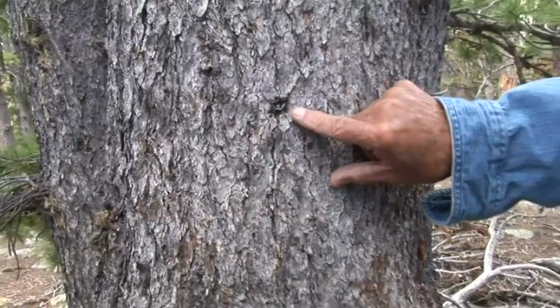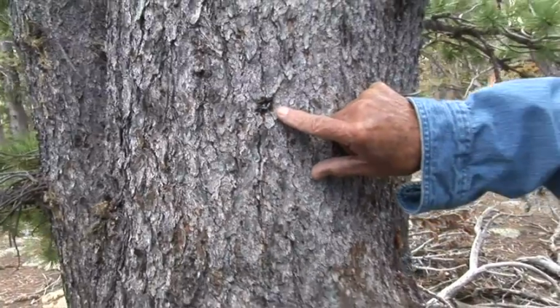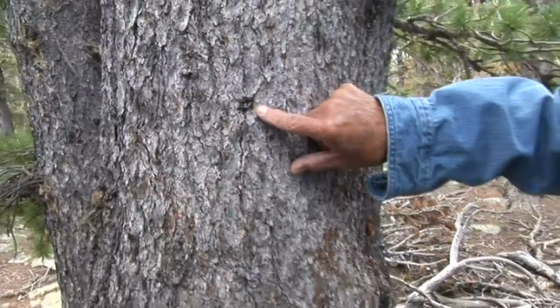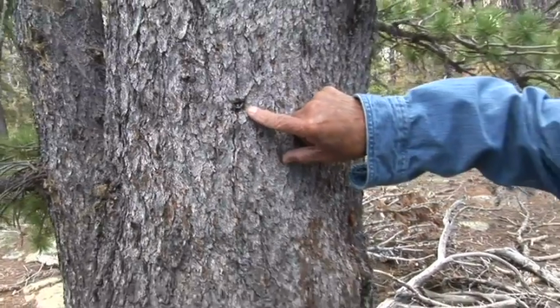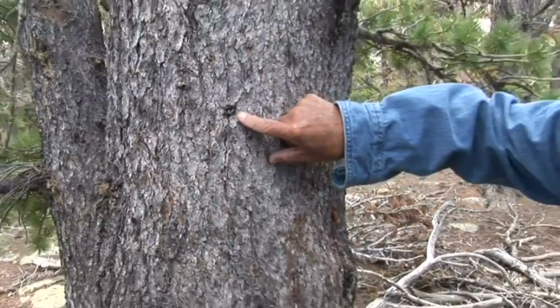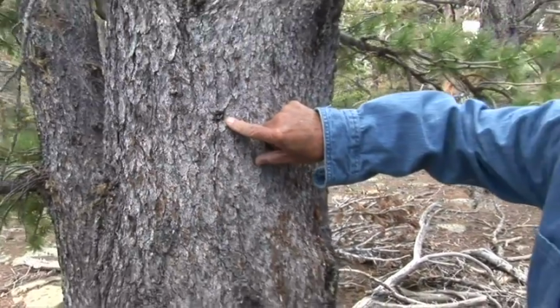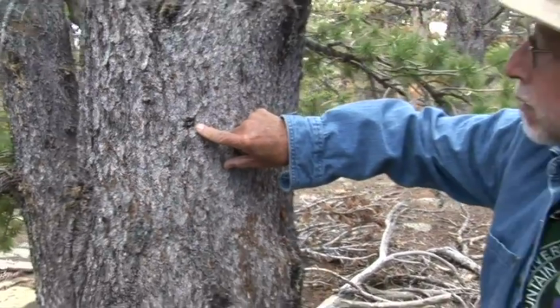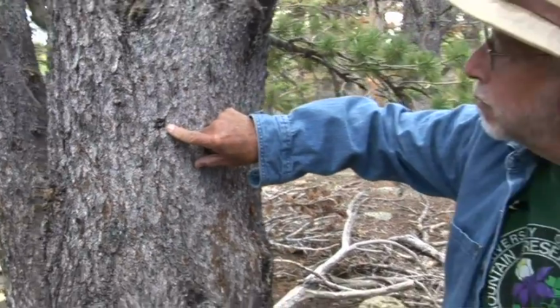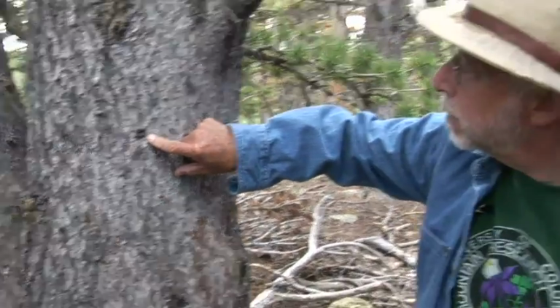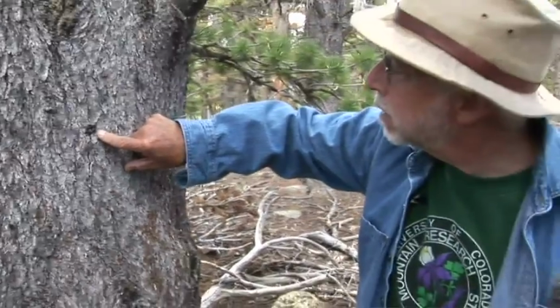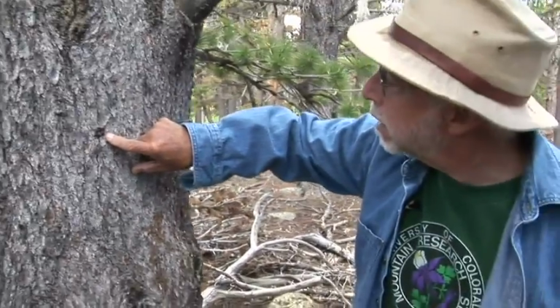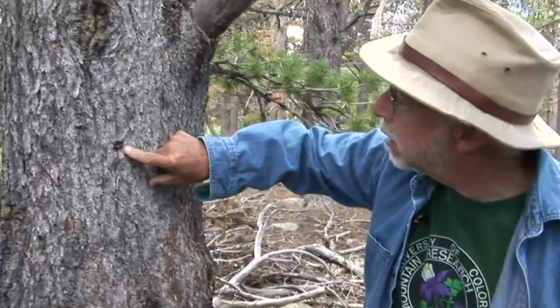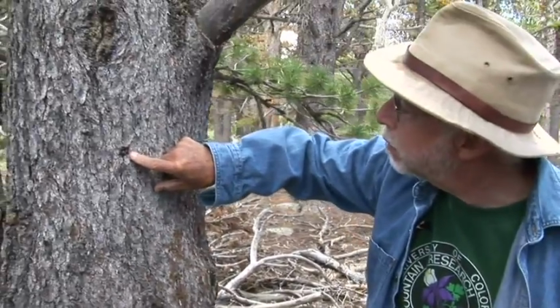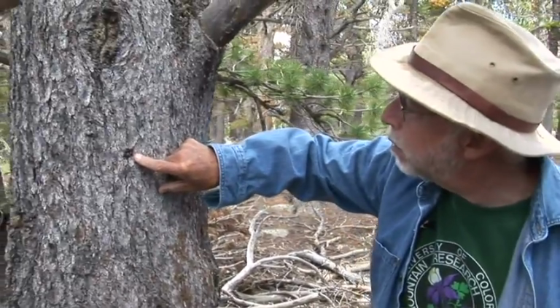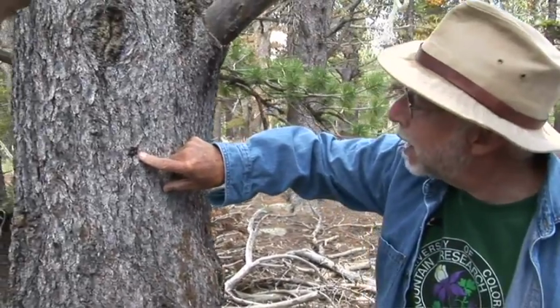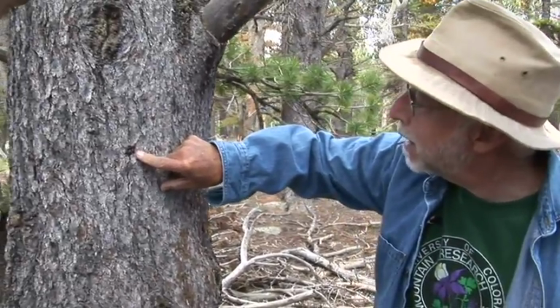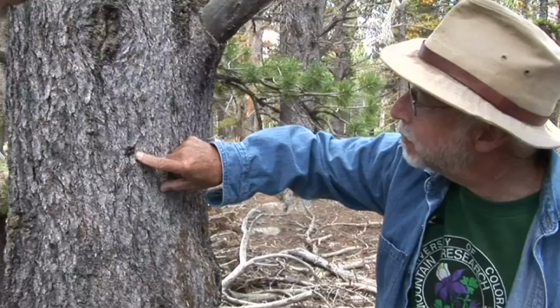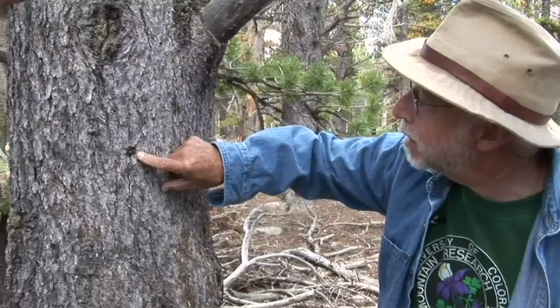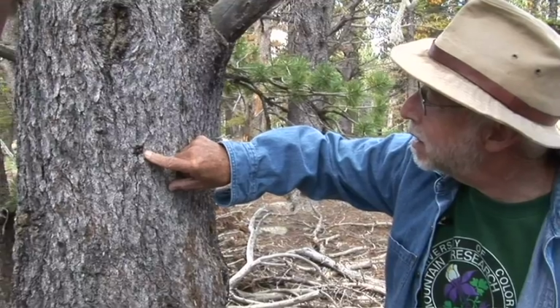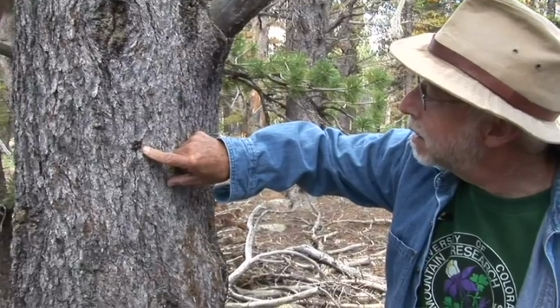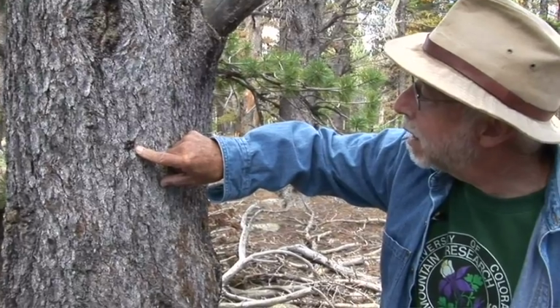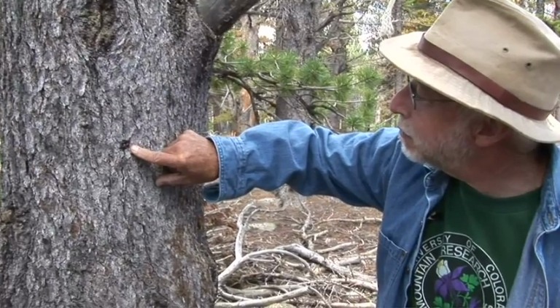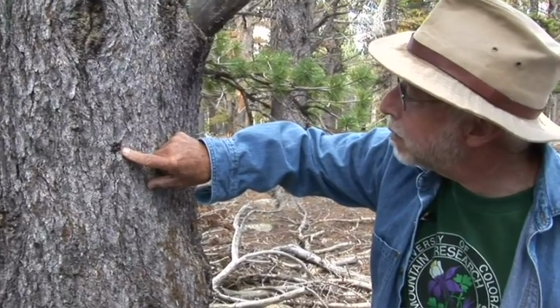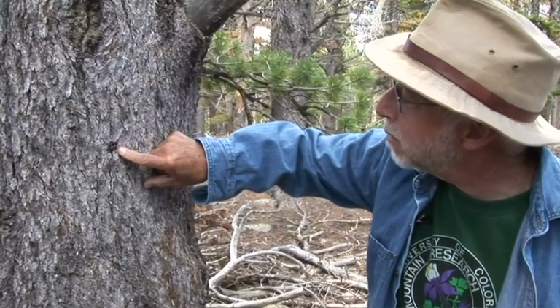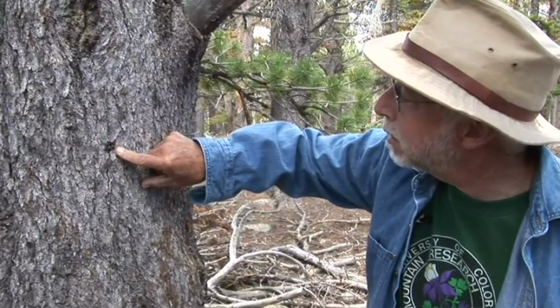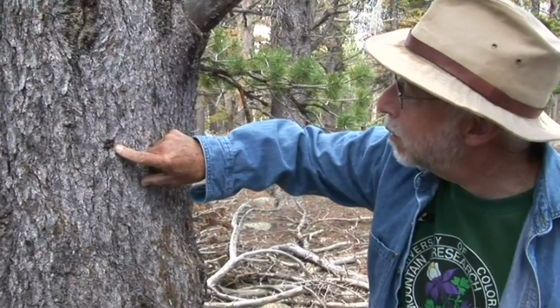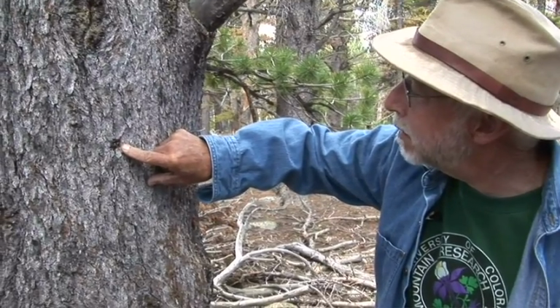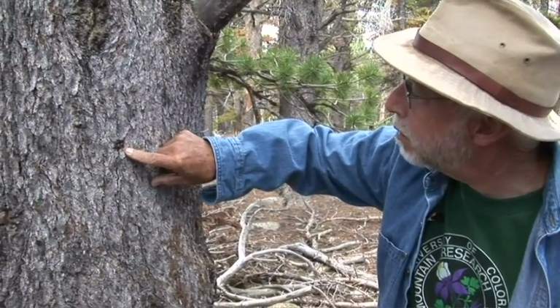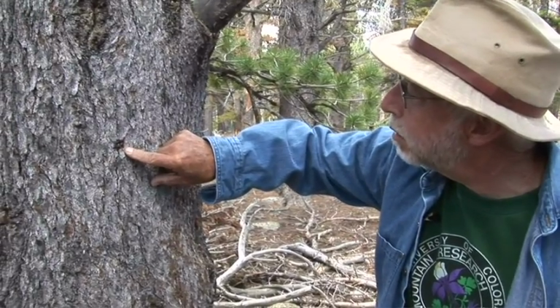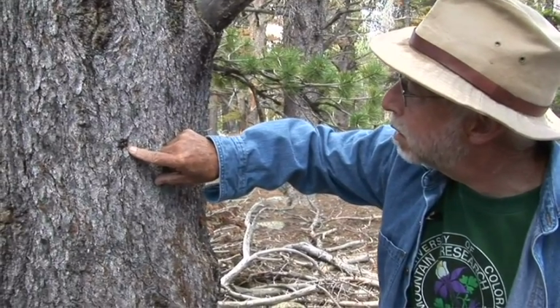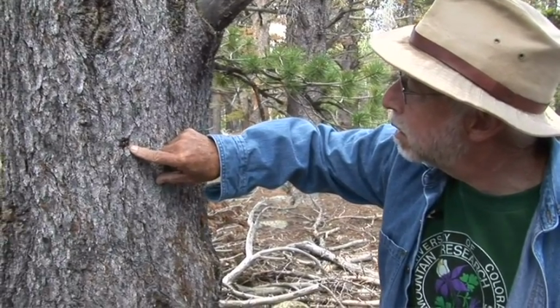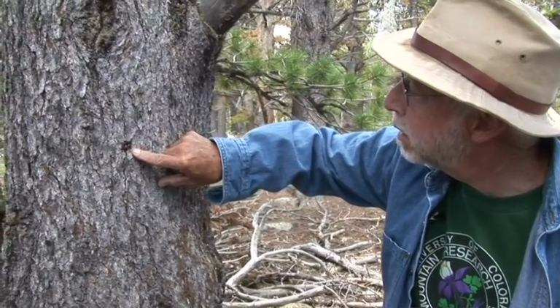A bark beetle is just starting a new hole now. I just saw the bark beetle go into that hole. I can see them too.